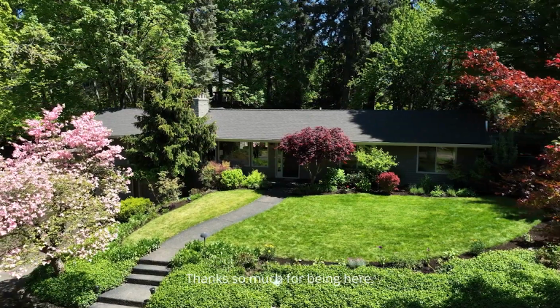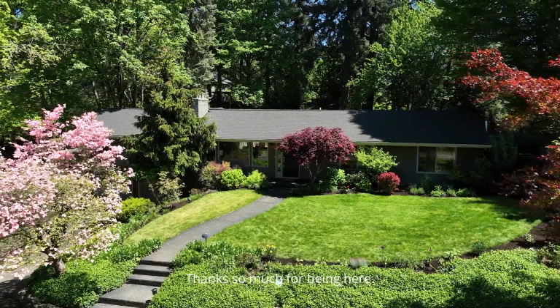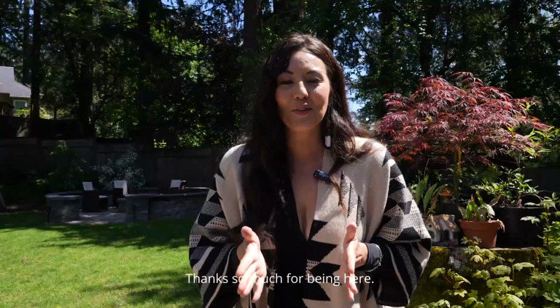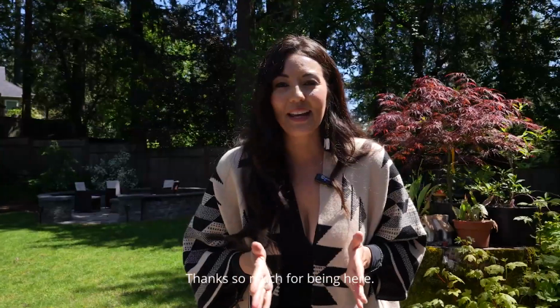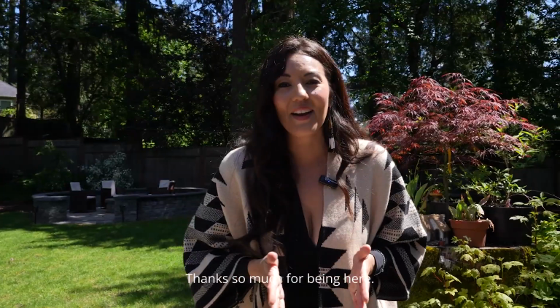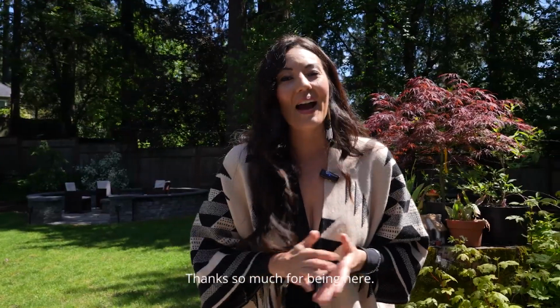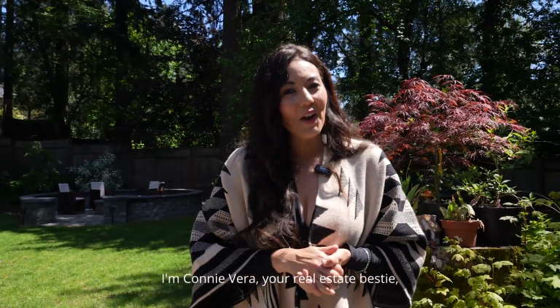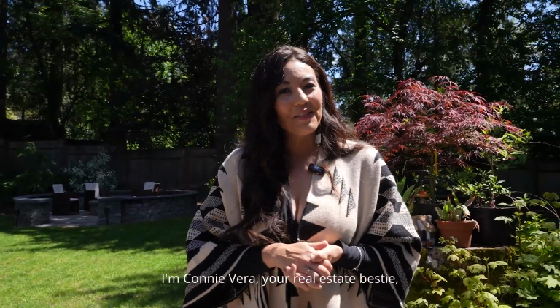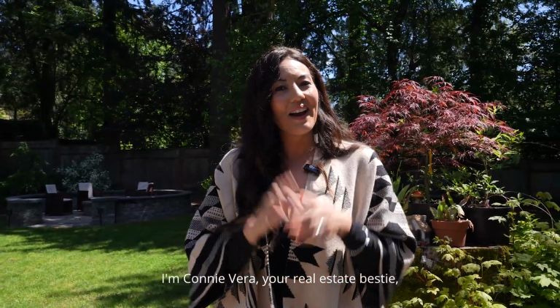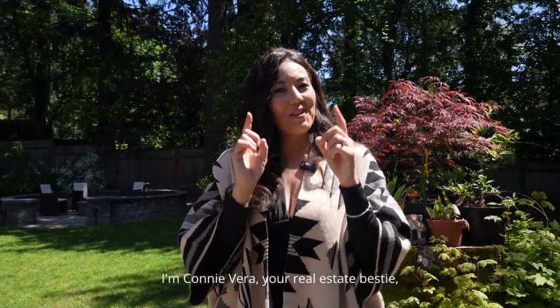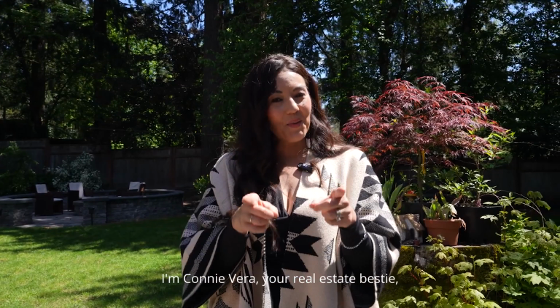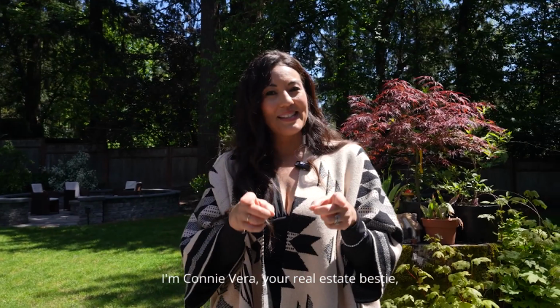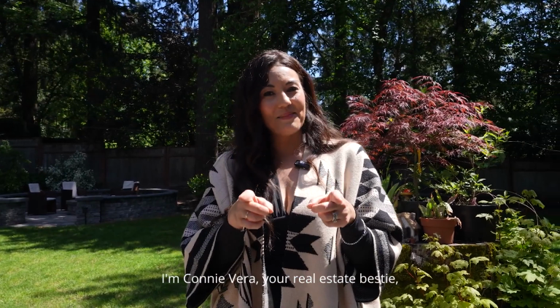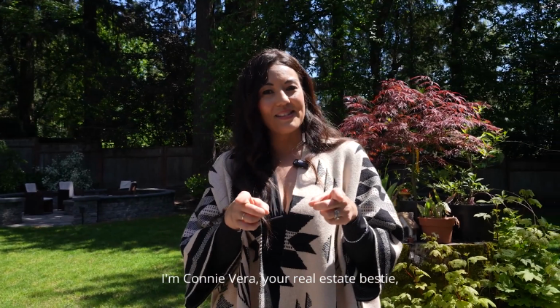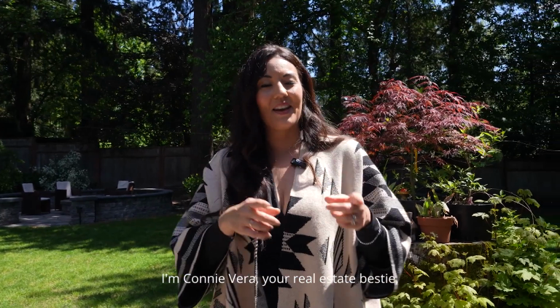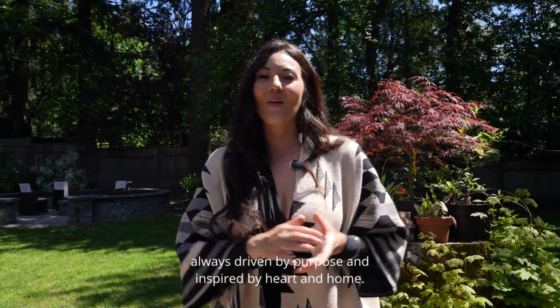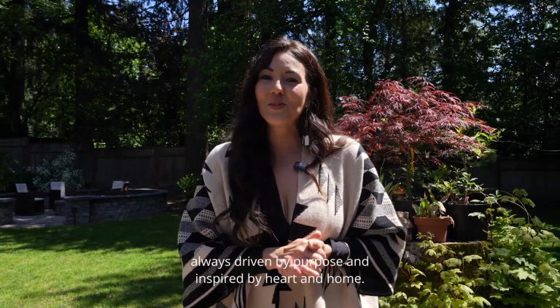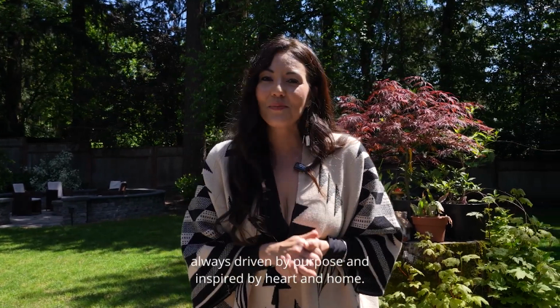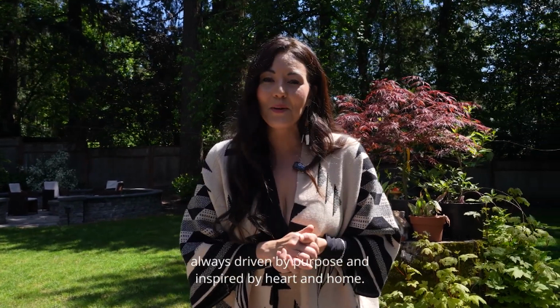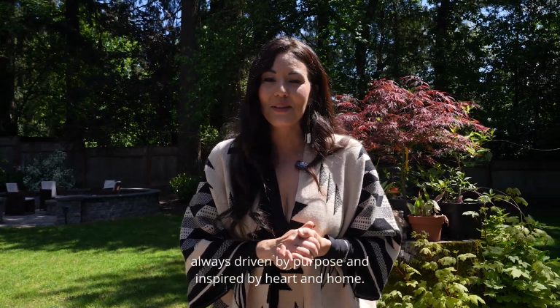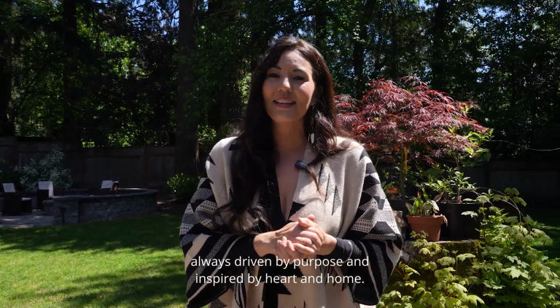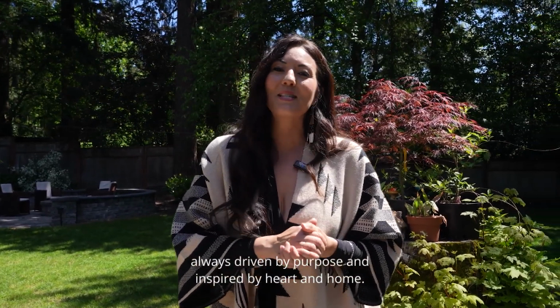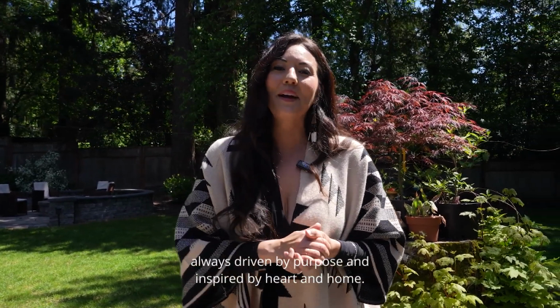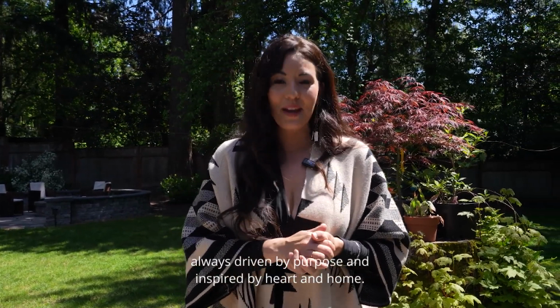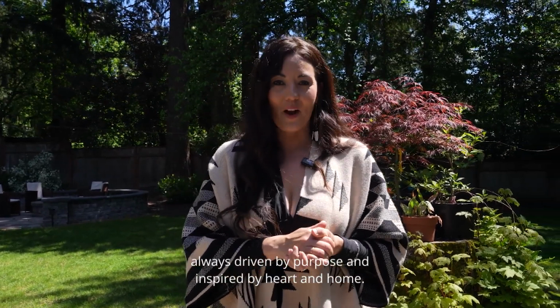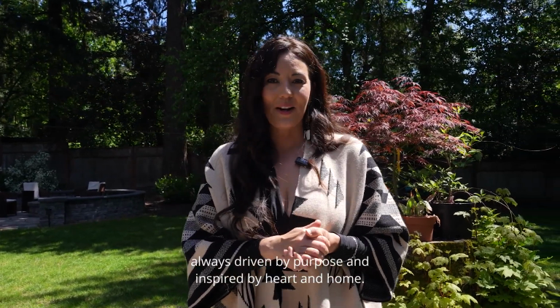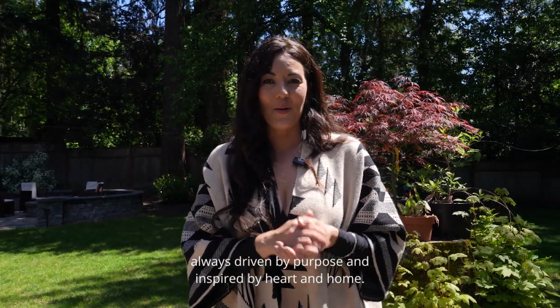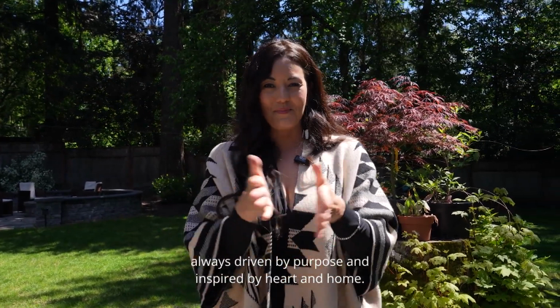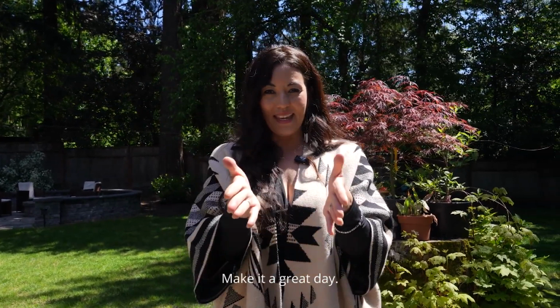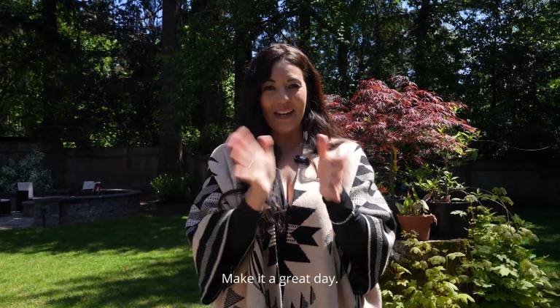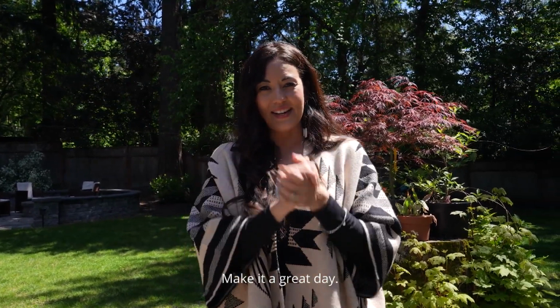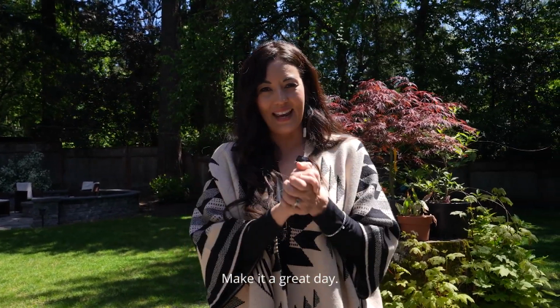Thanks so much for being here. I'm Connie Vera, your real estate bestie, always driven by purpose and inspired by heart and home. Make it a great day.